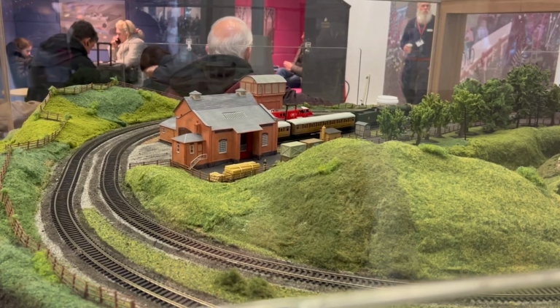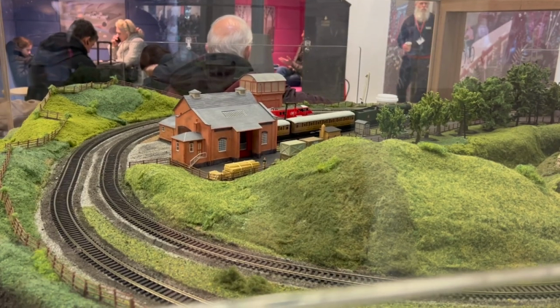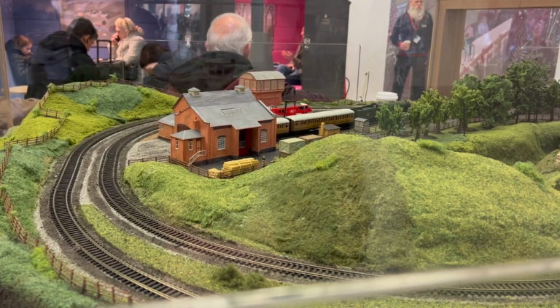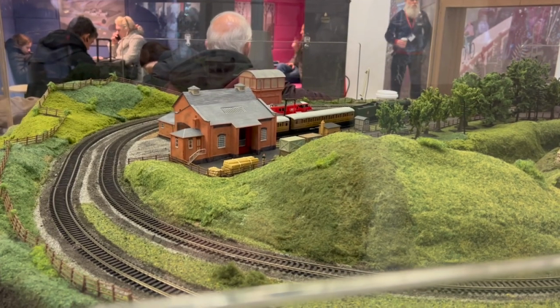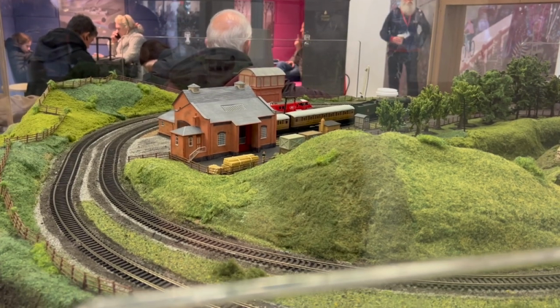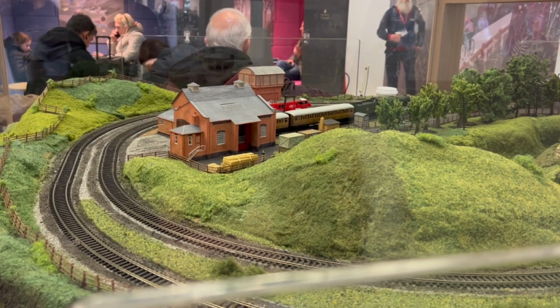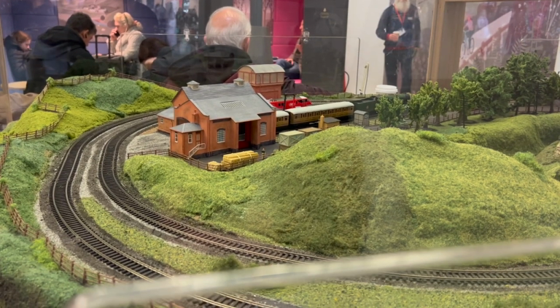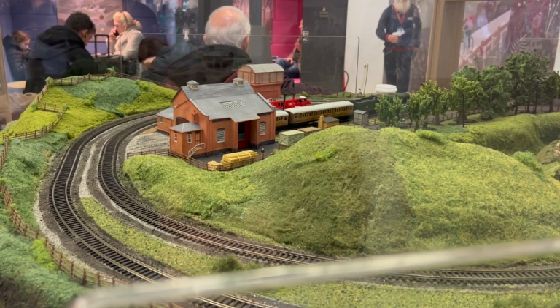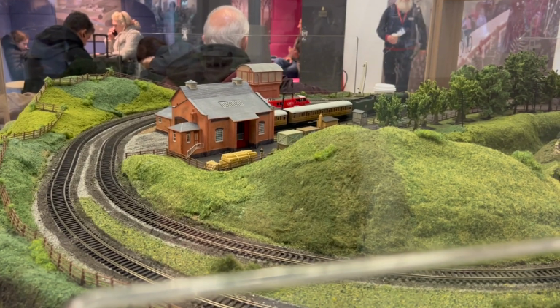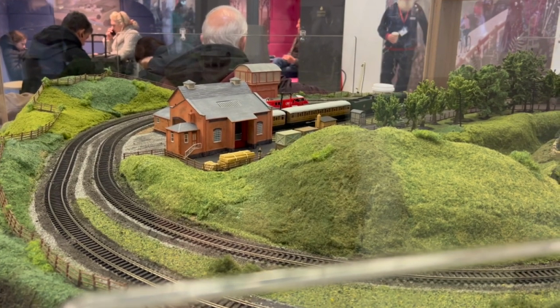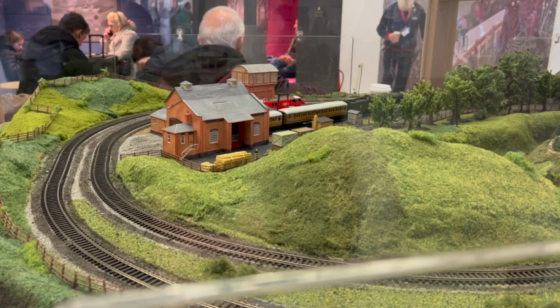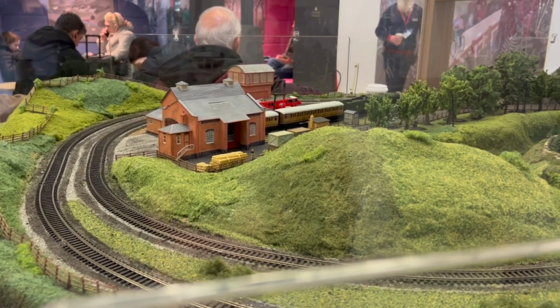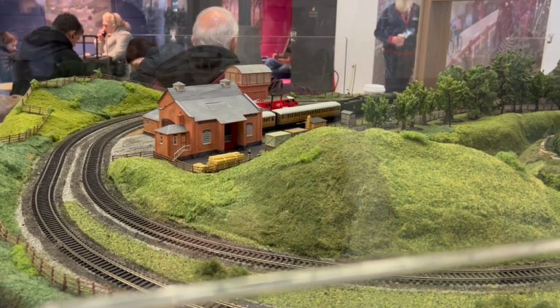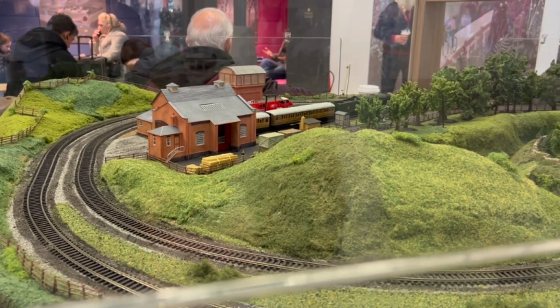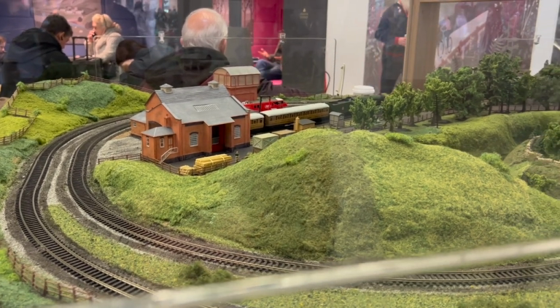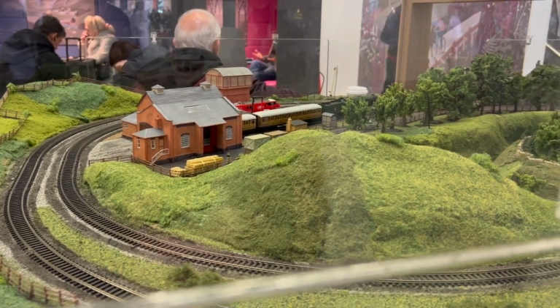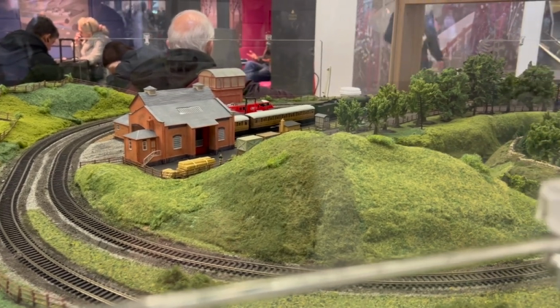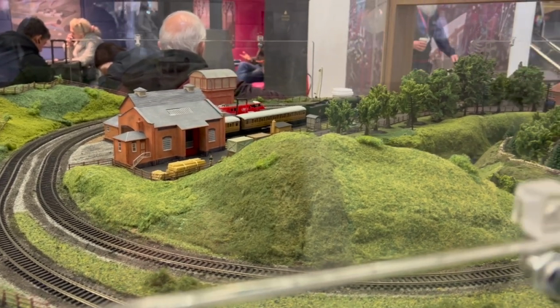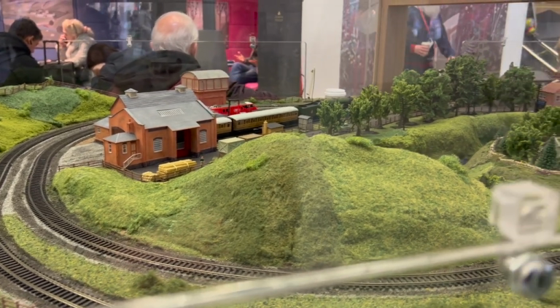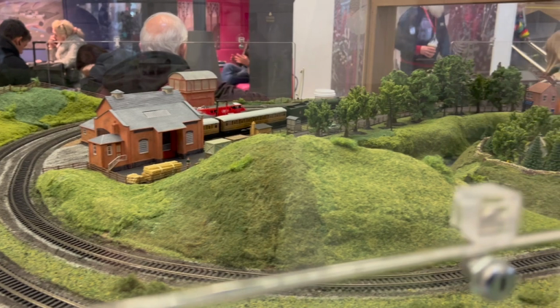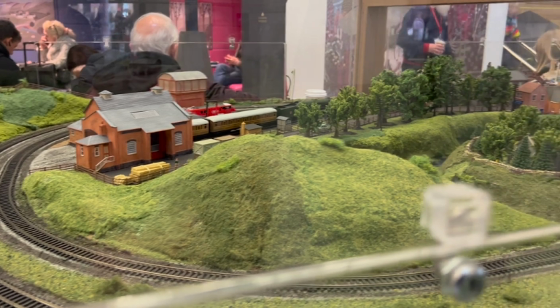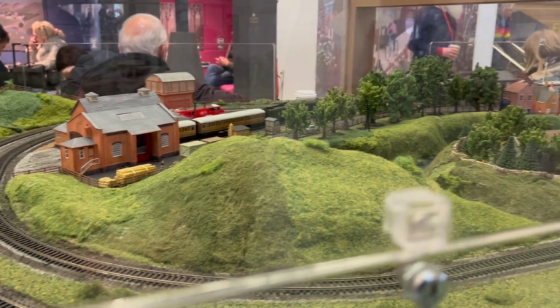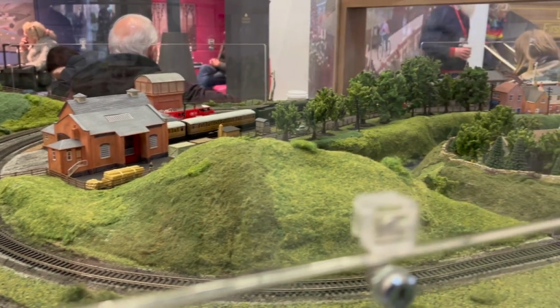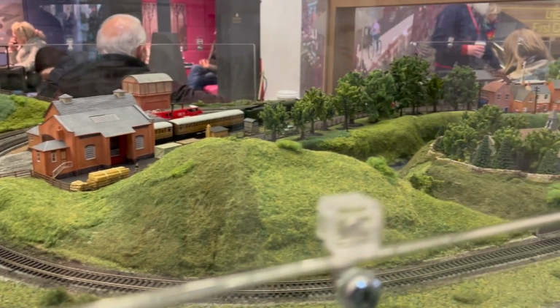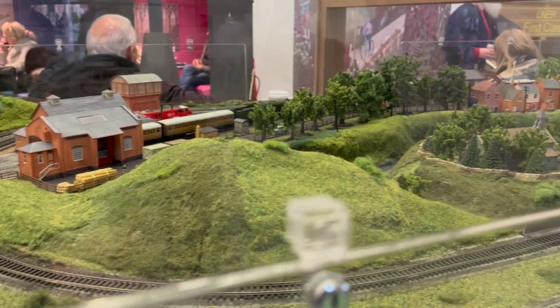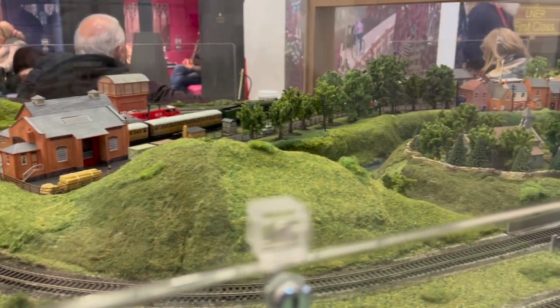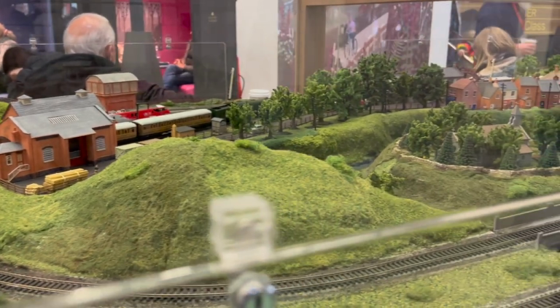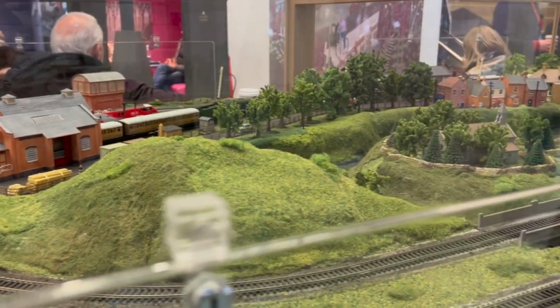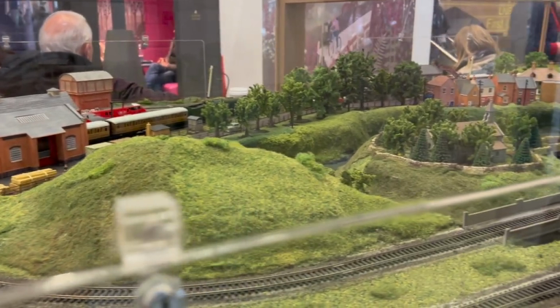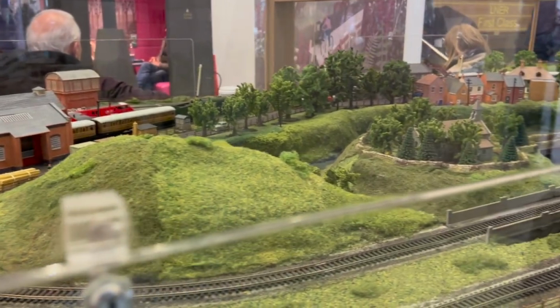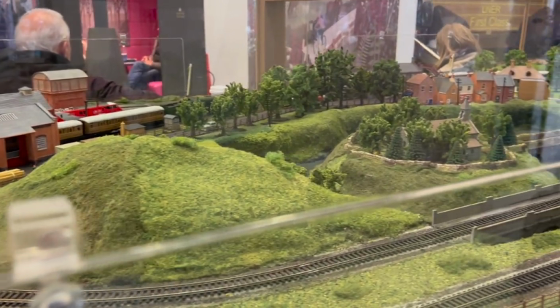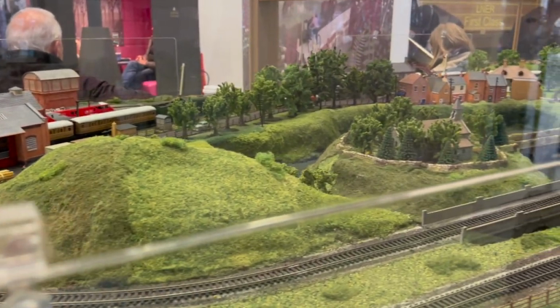There's a fabulous model railway designed by Hornby that you can see at King's Cross.